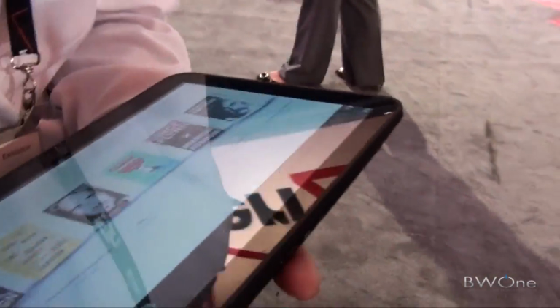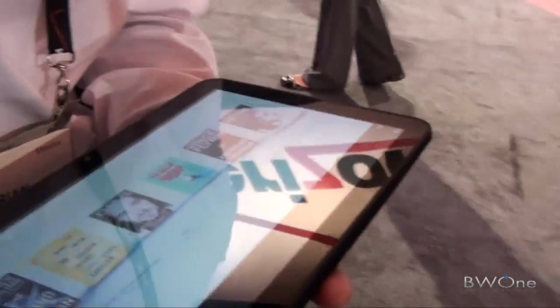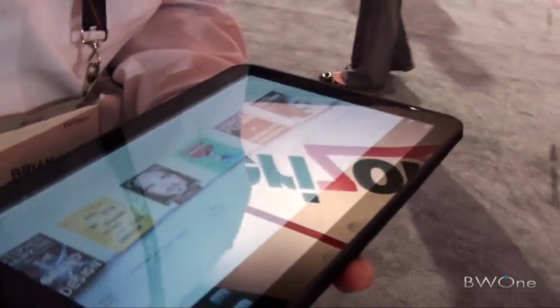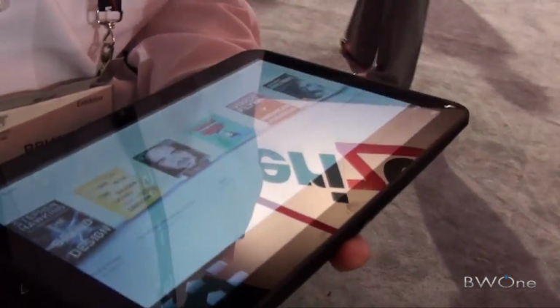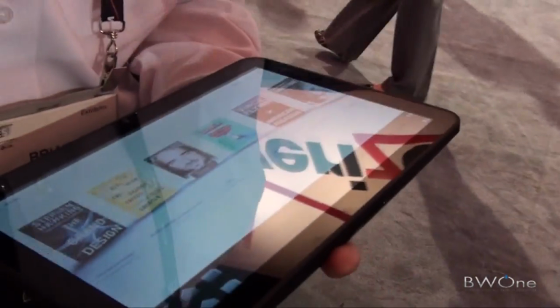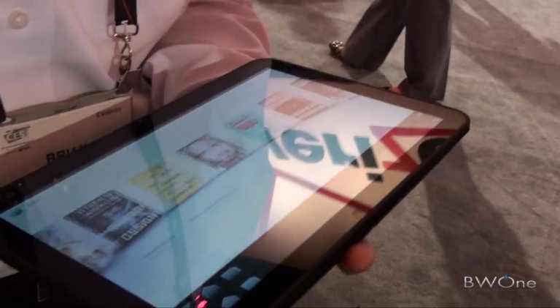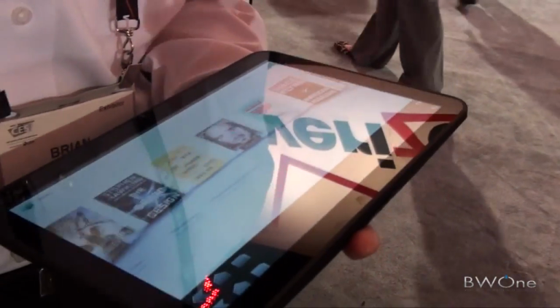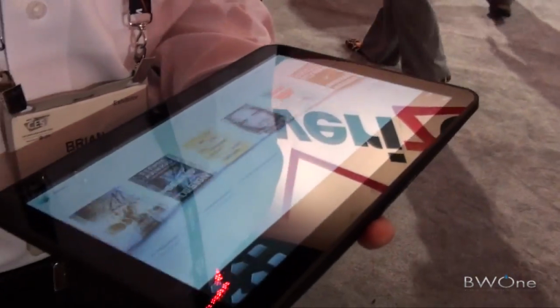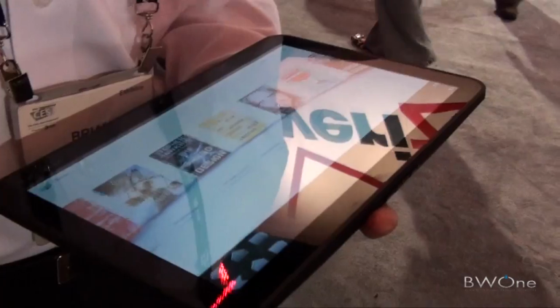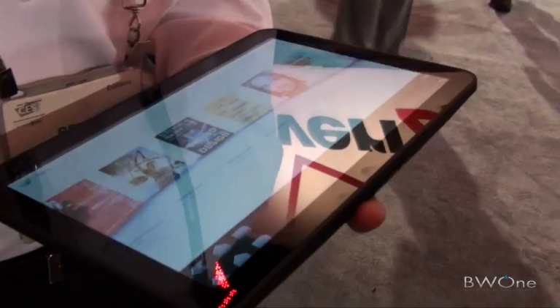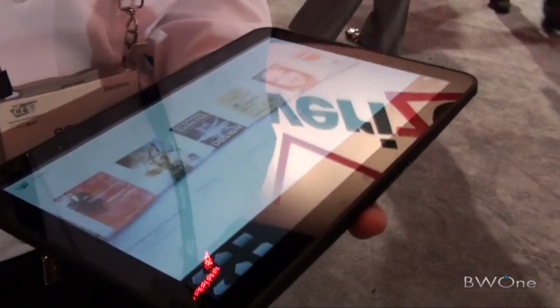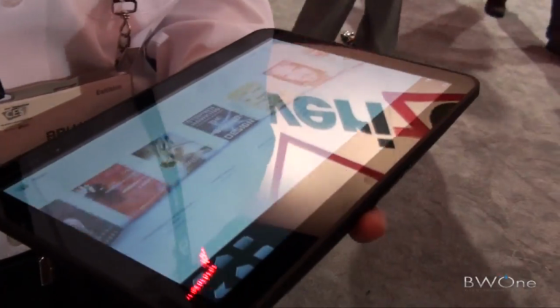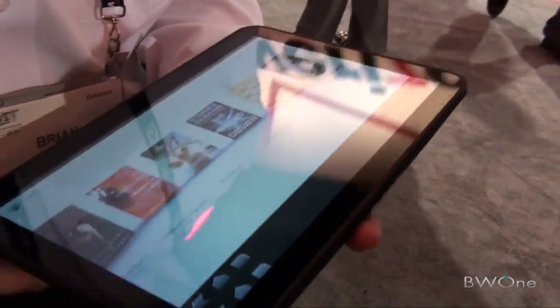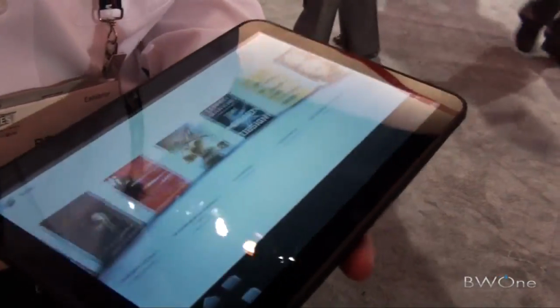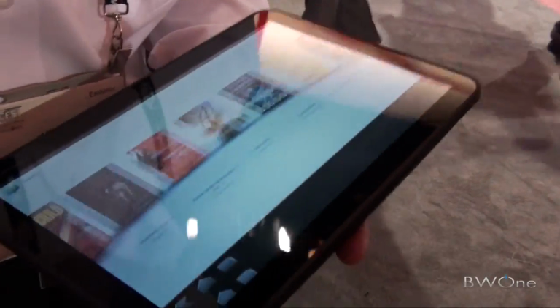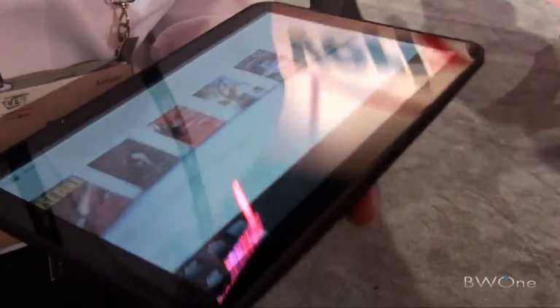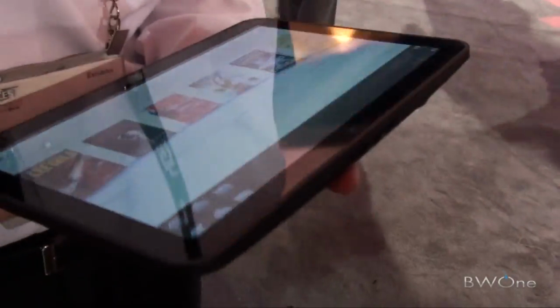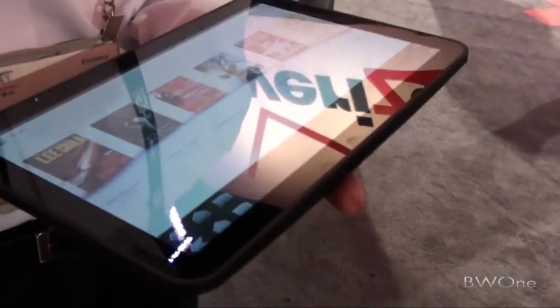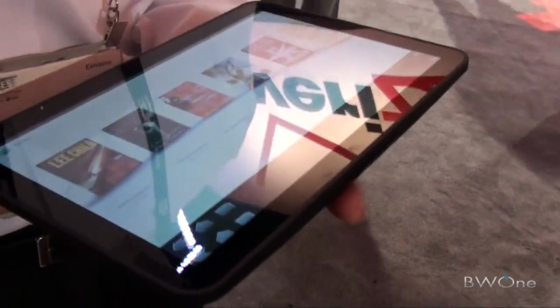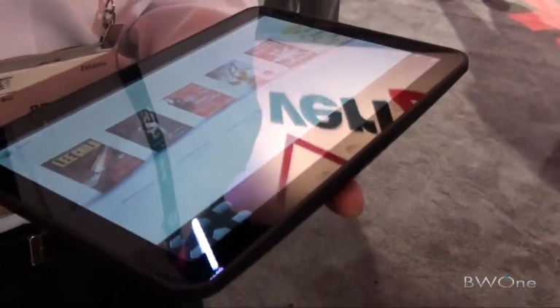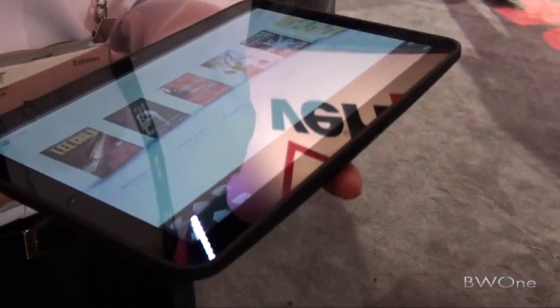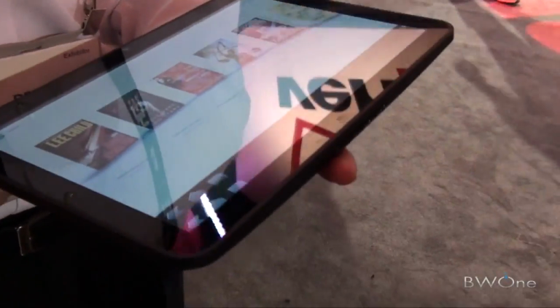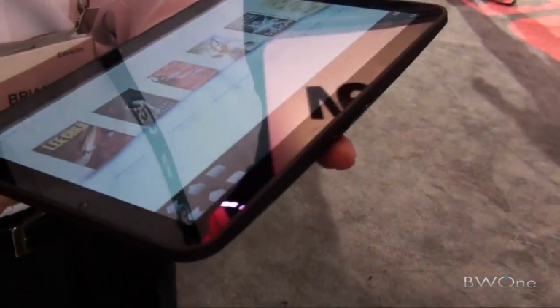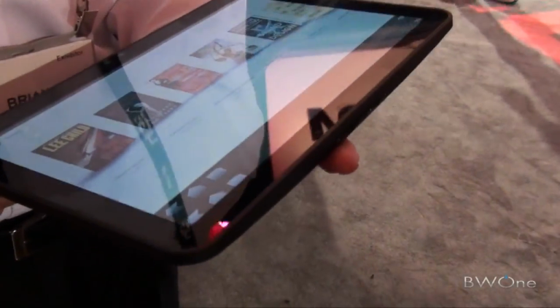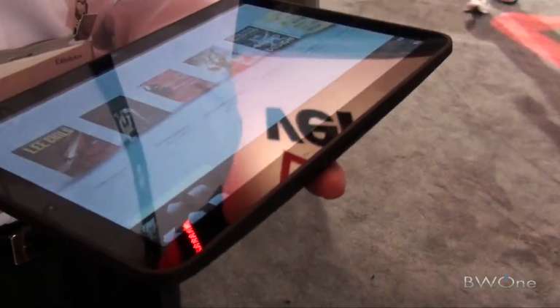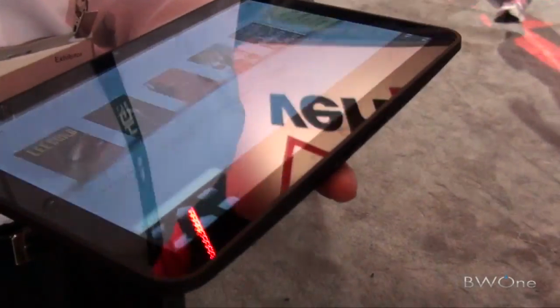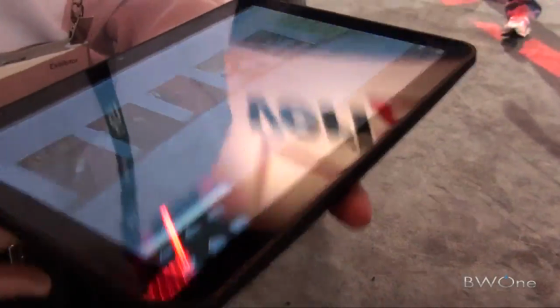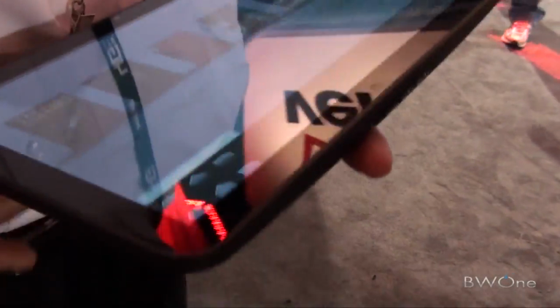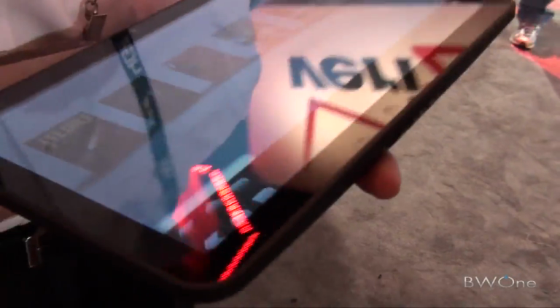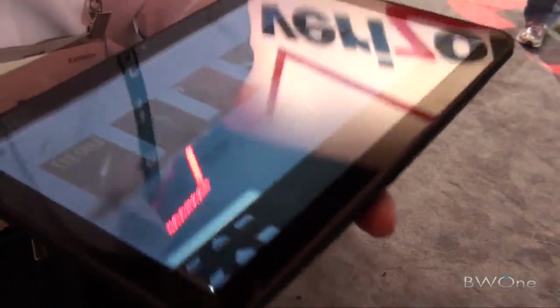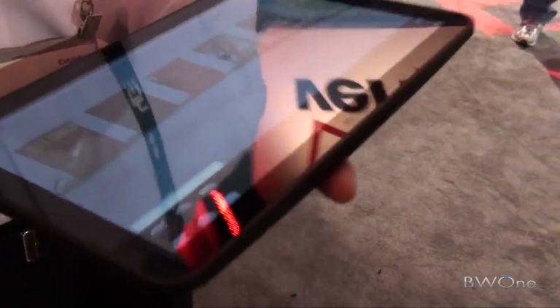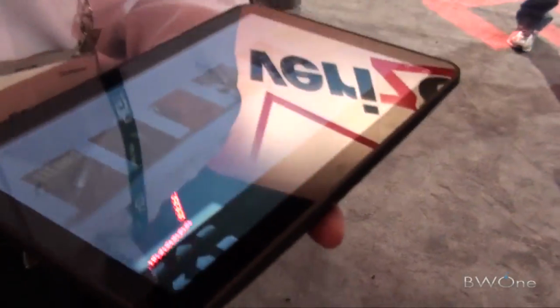As for weight, they said about 1.5 pounds, so pretty light.